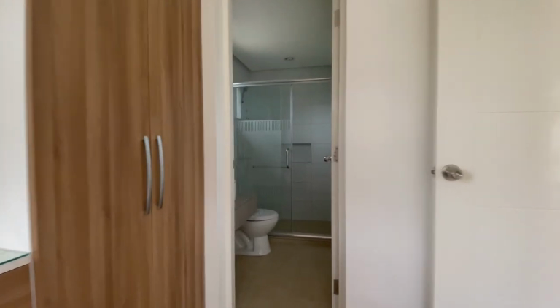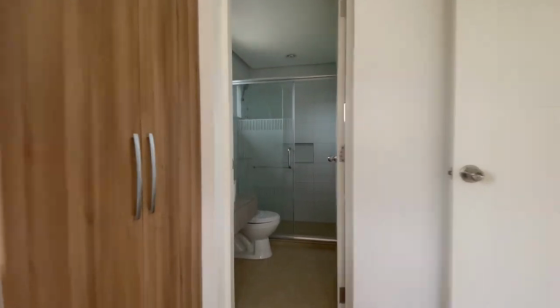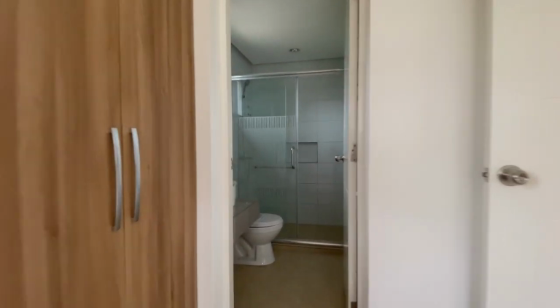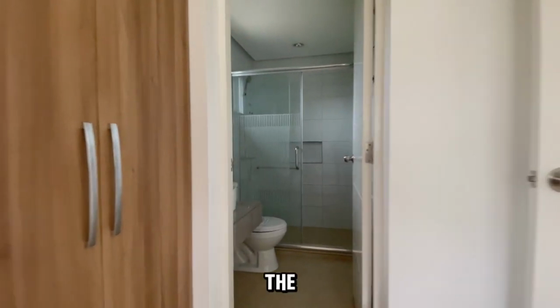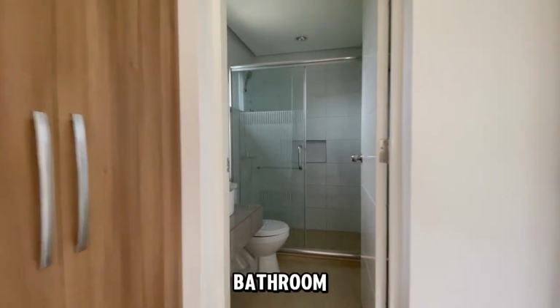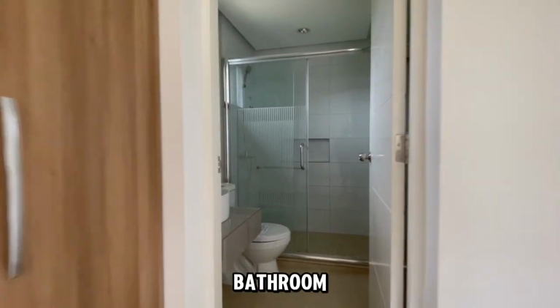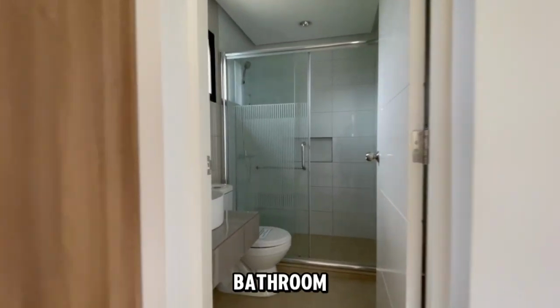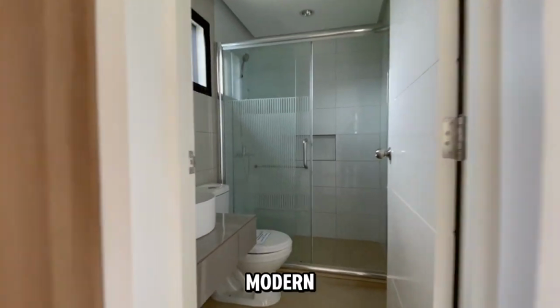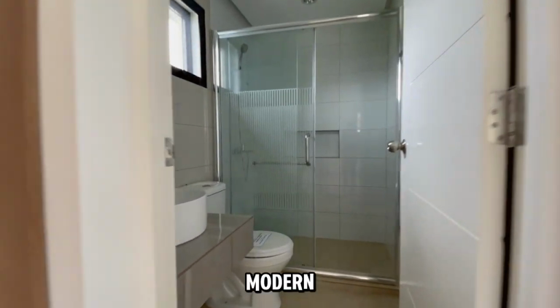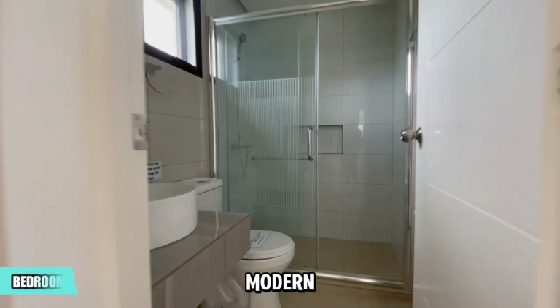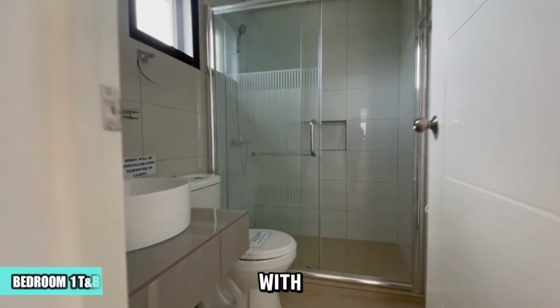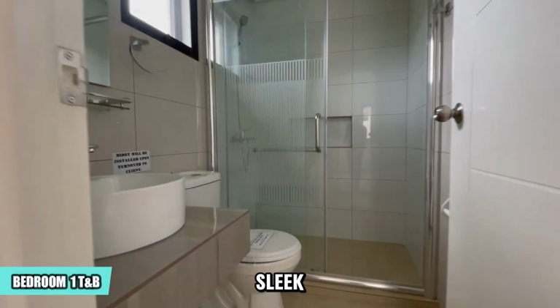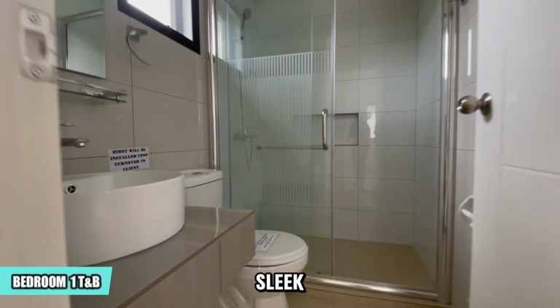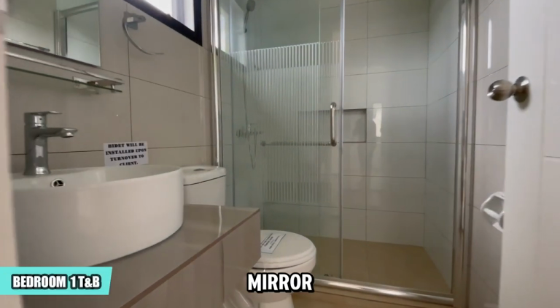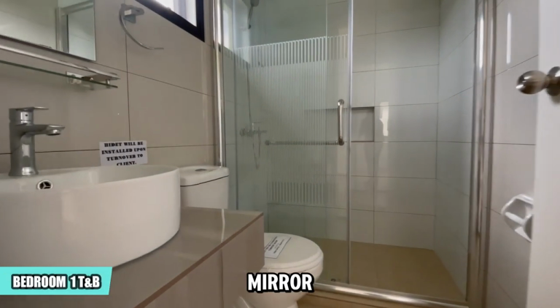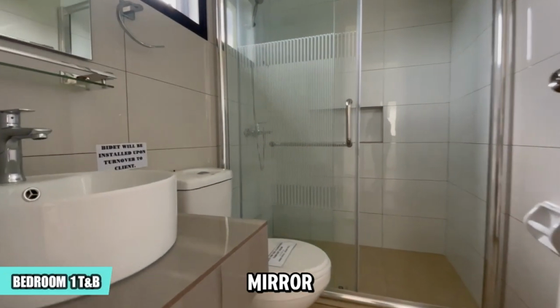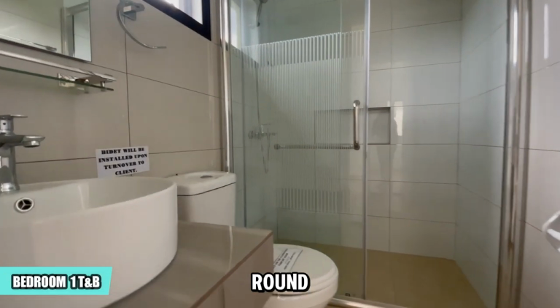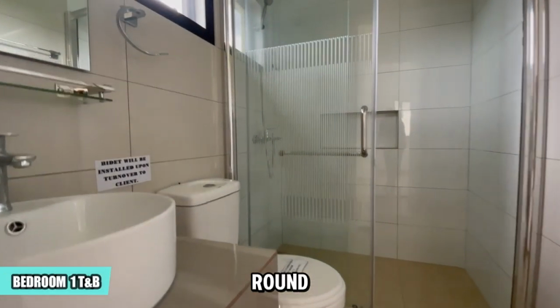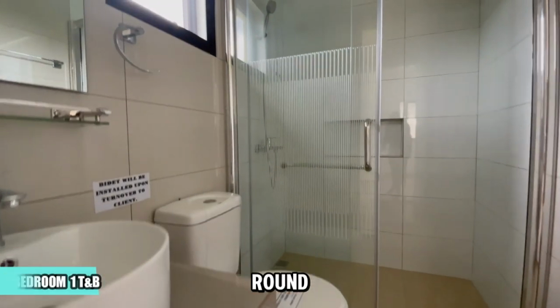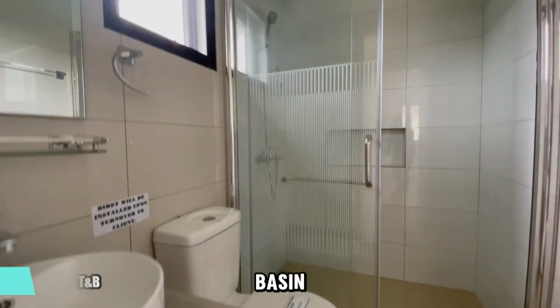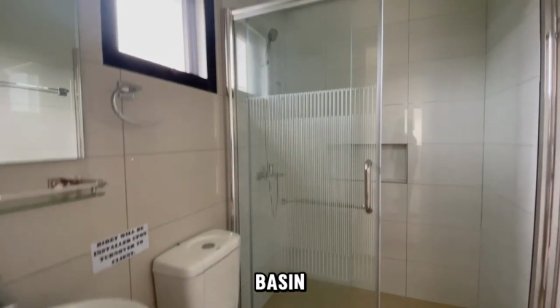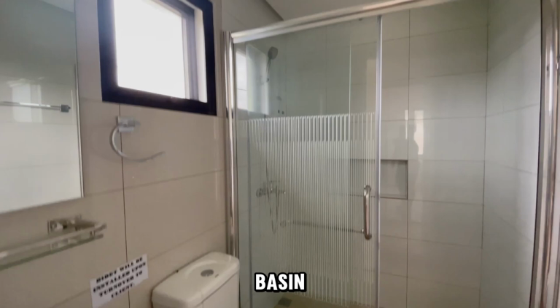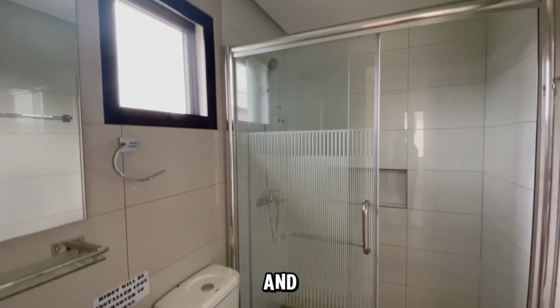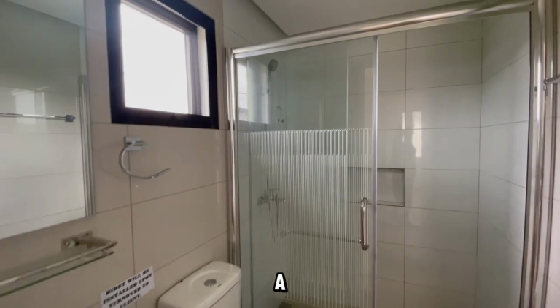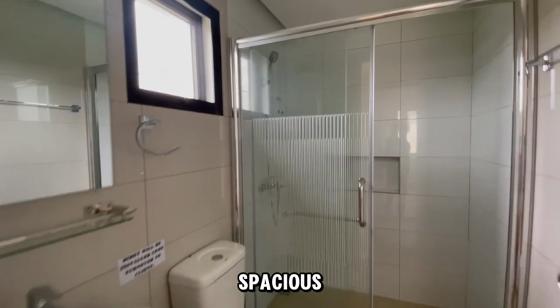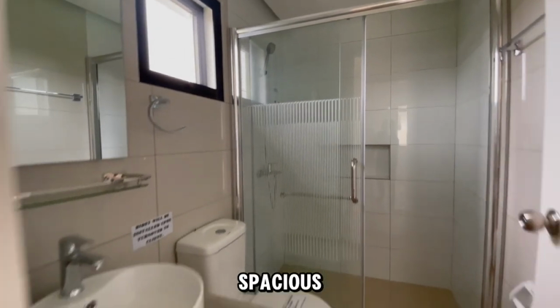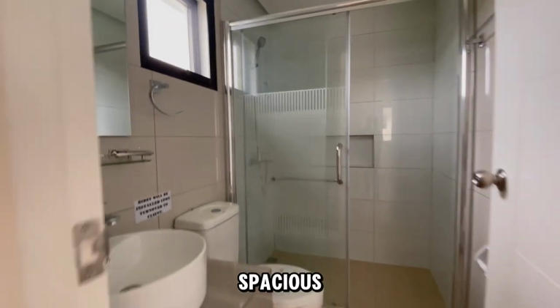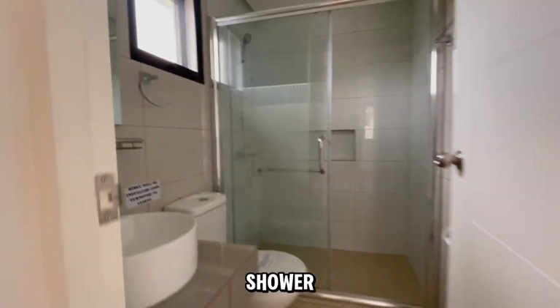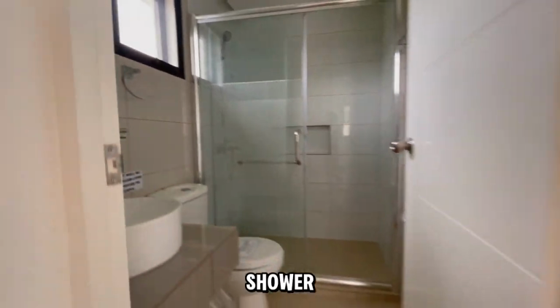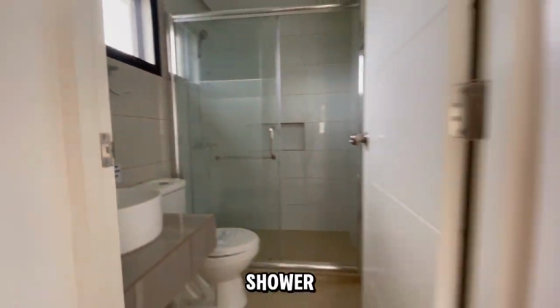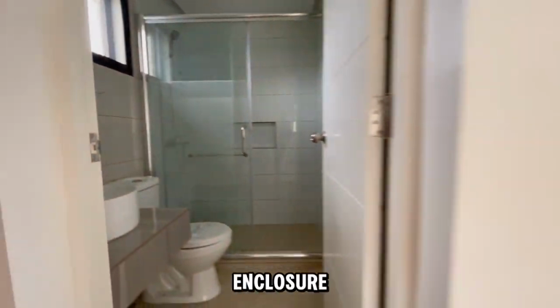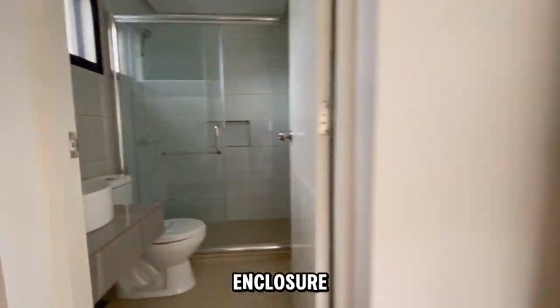The bathroom is modern, with a sleek mirror, round basin, and a spacious shower enclosure.